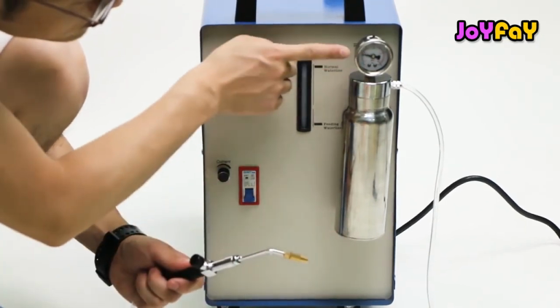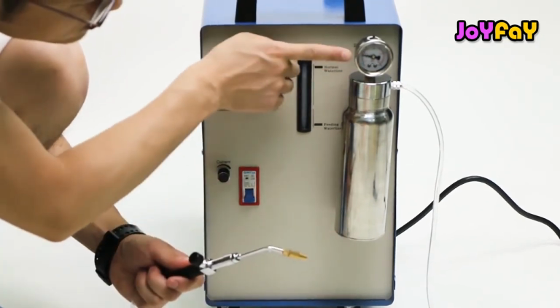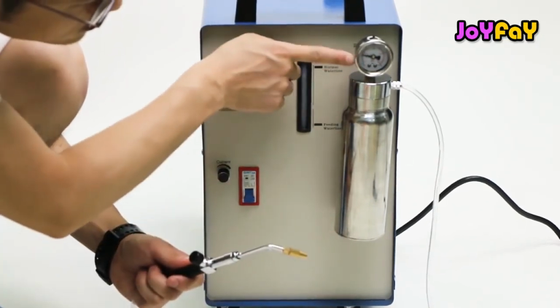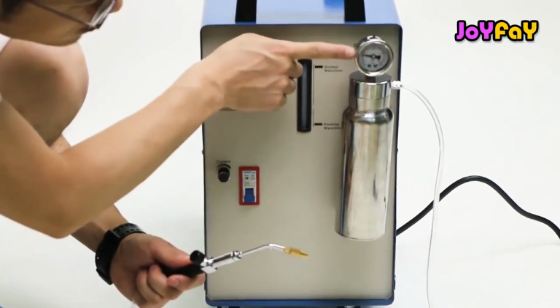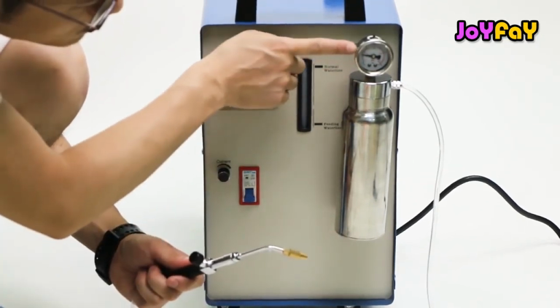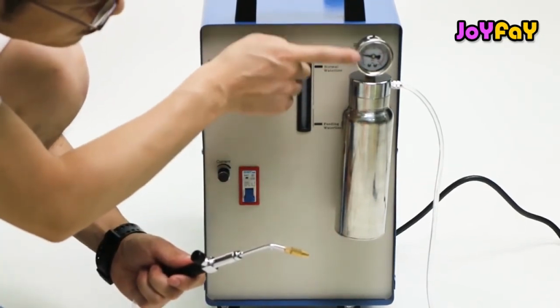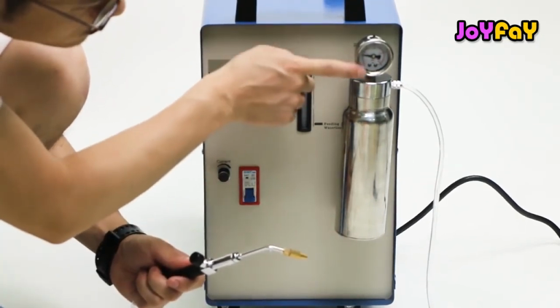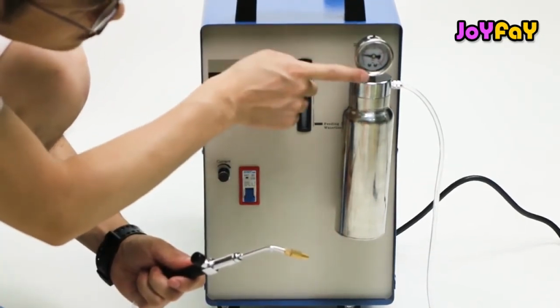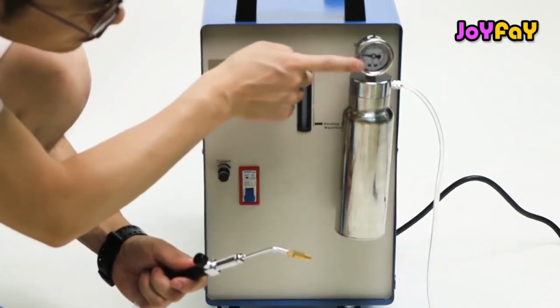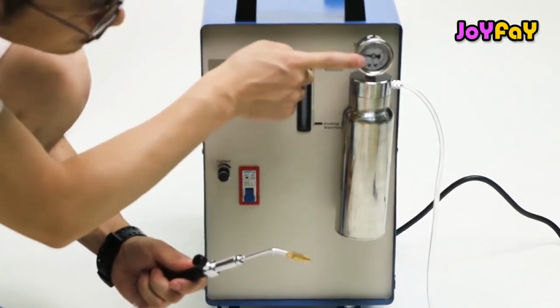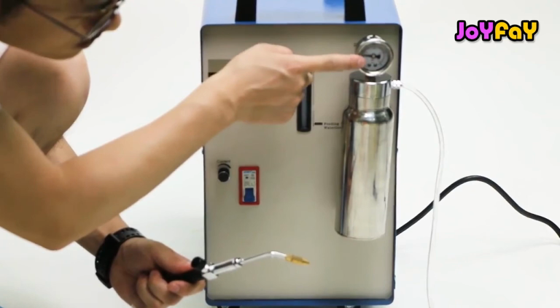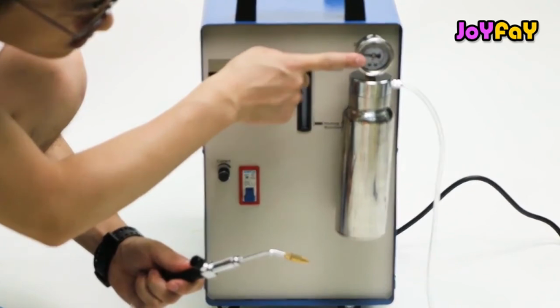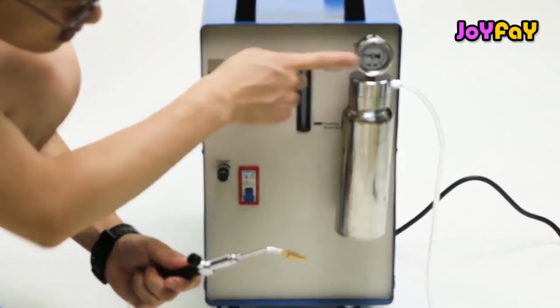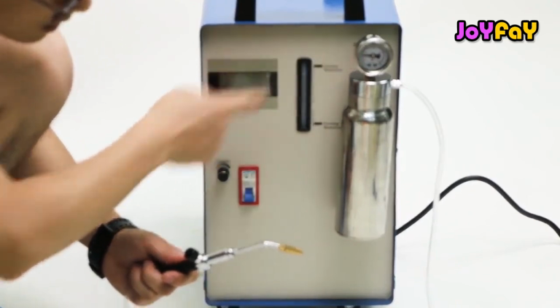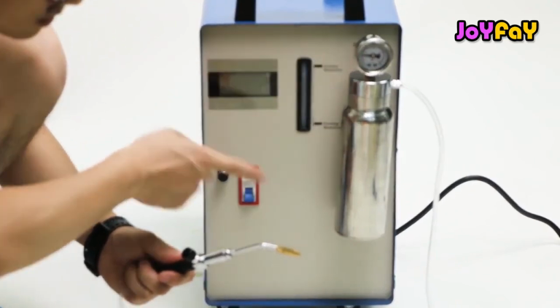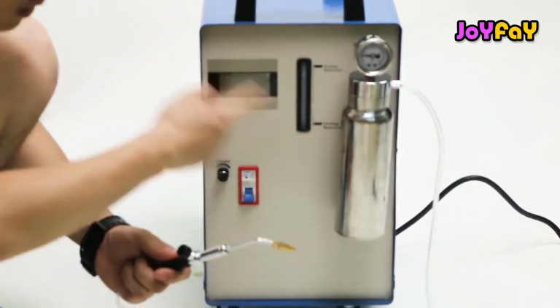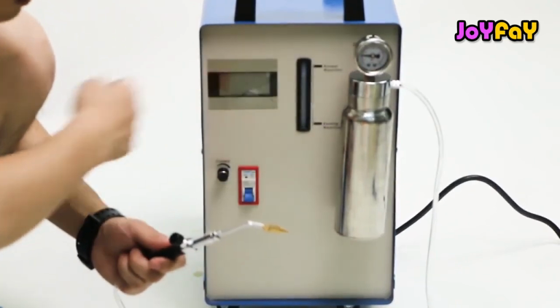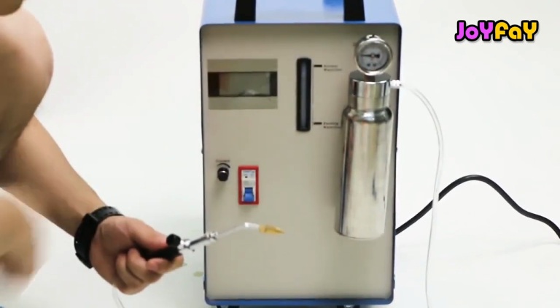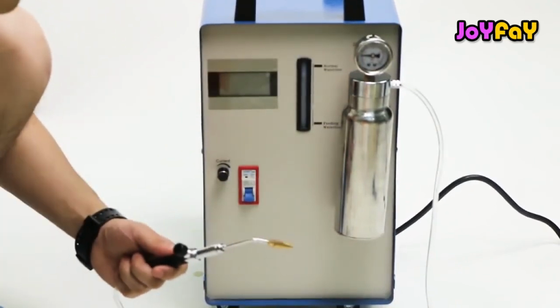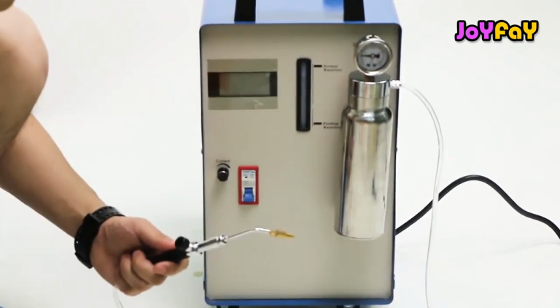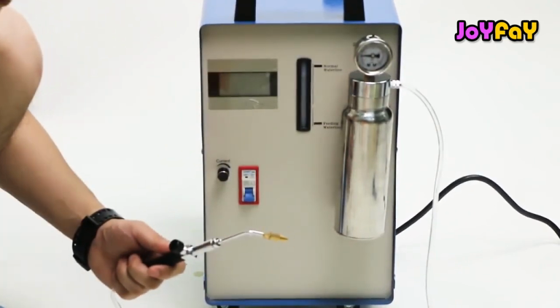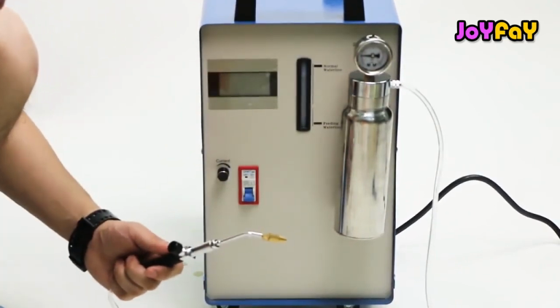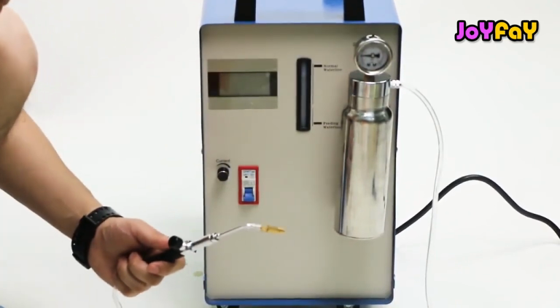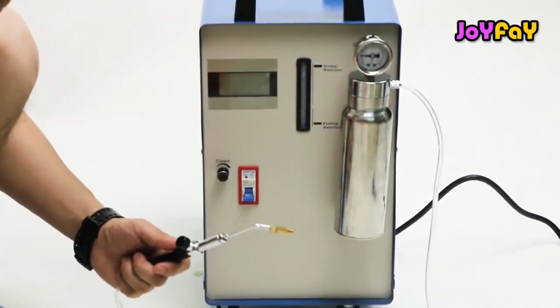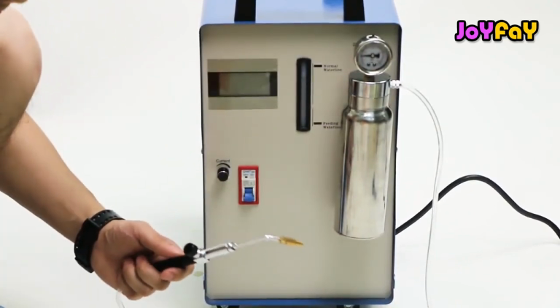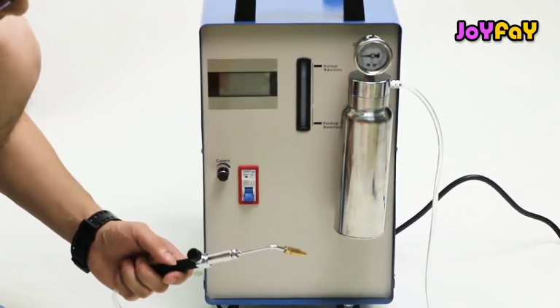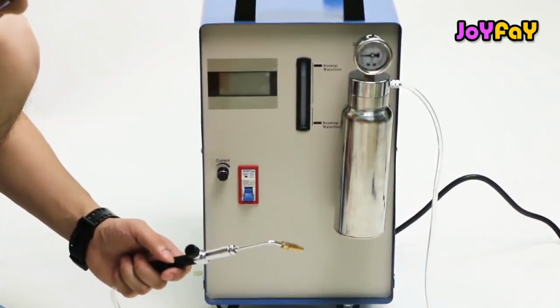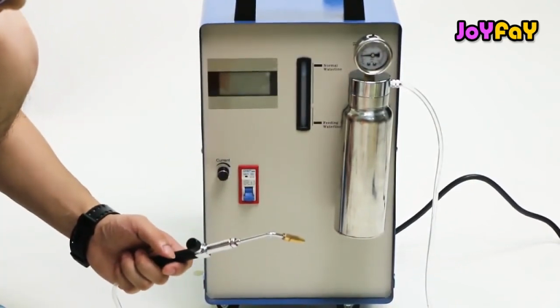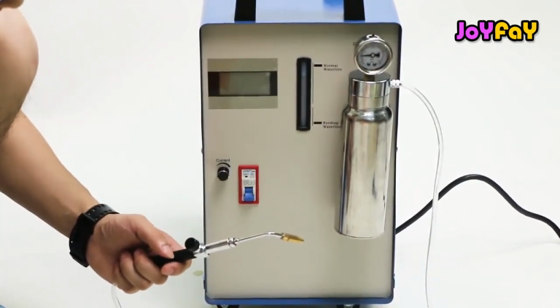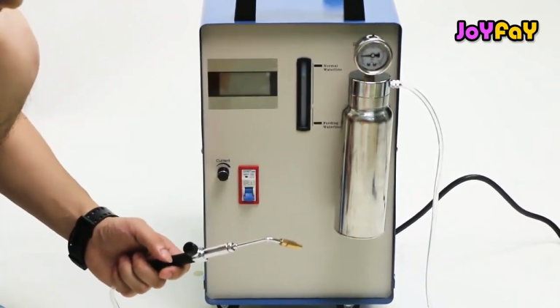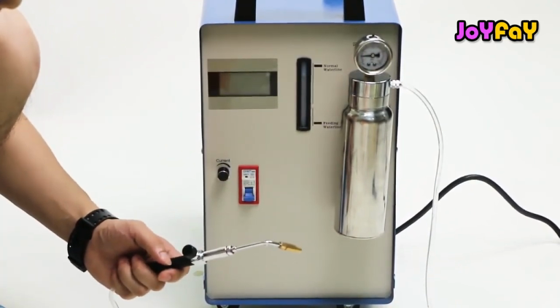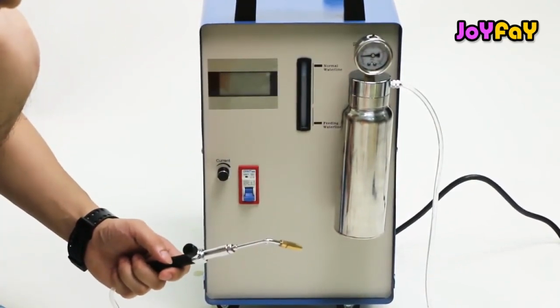Here is a brief introduction of the T-Series Water Welder.